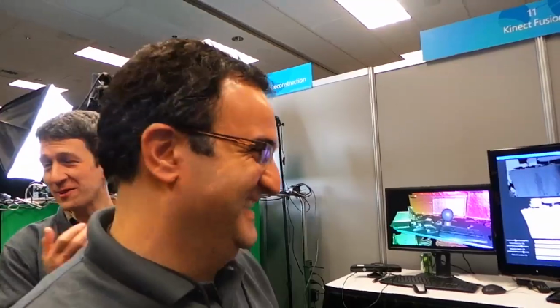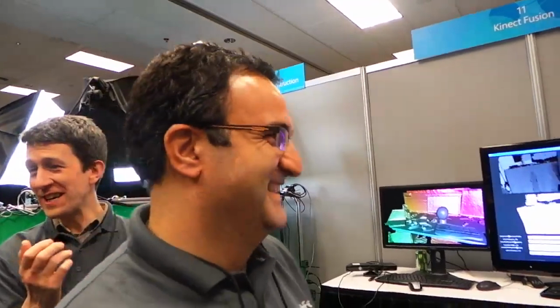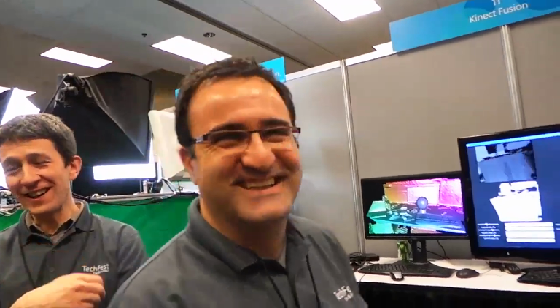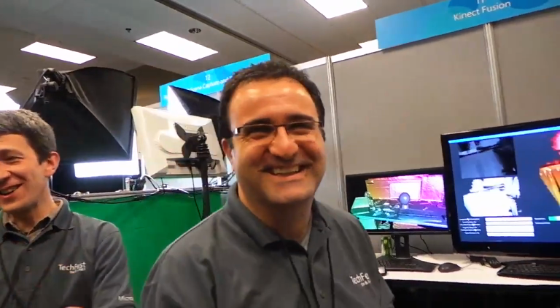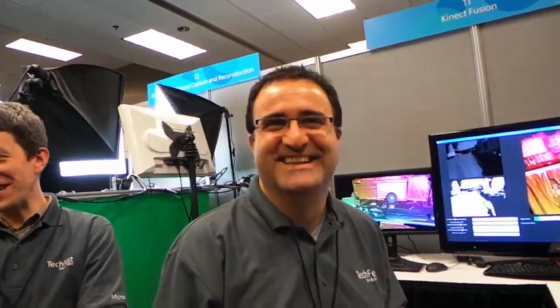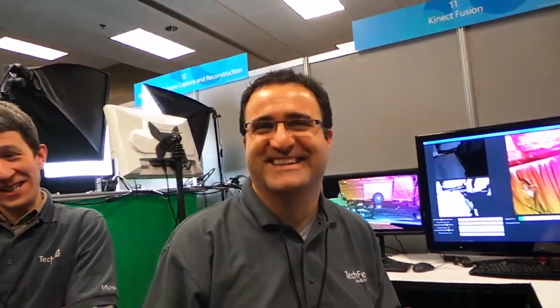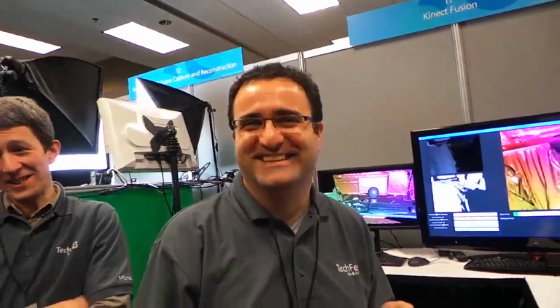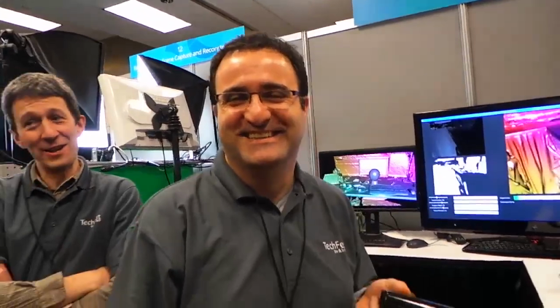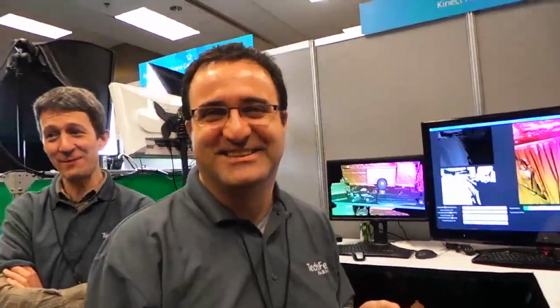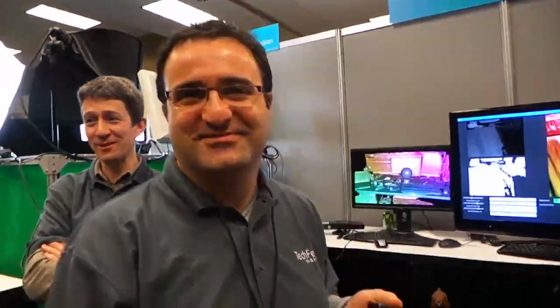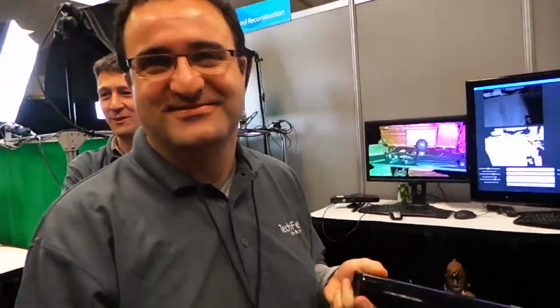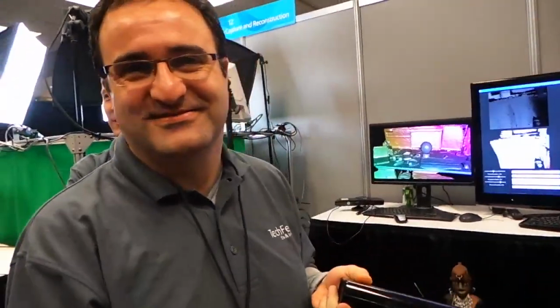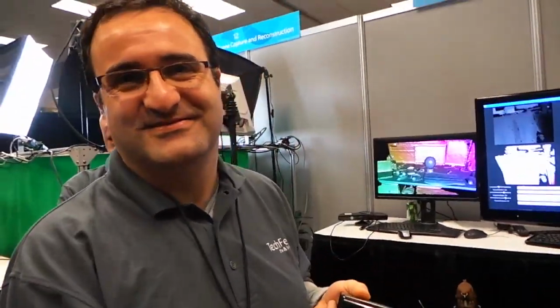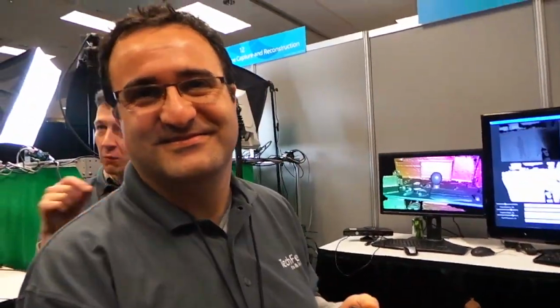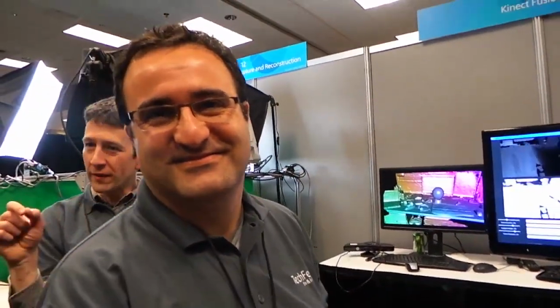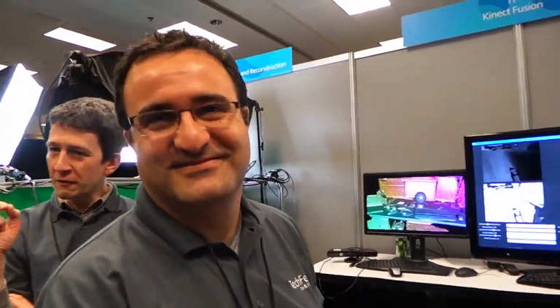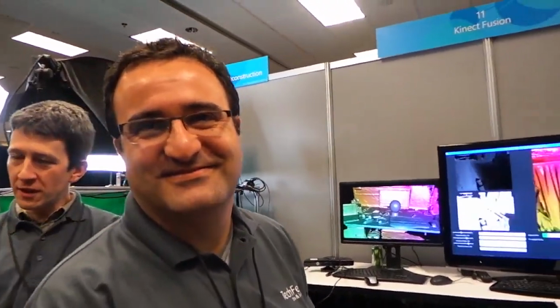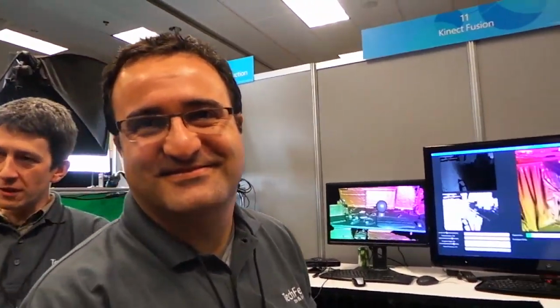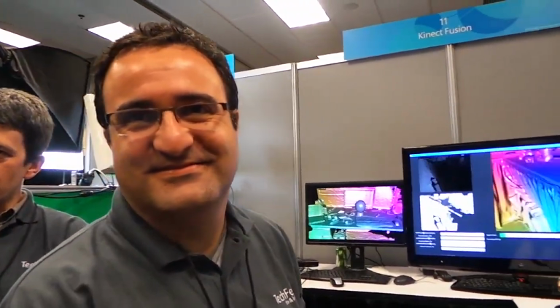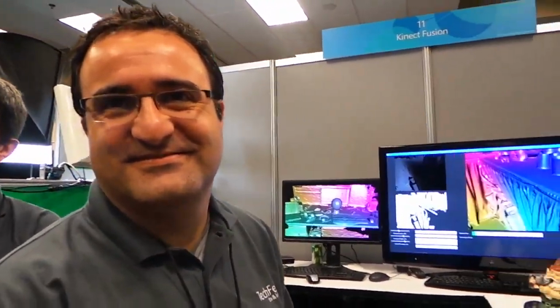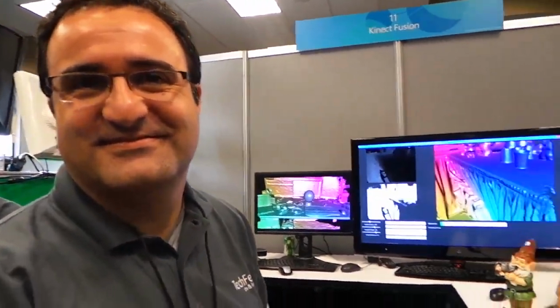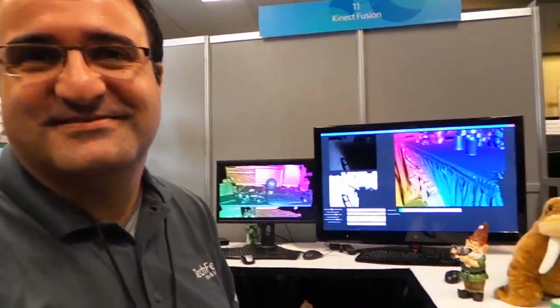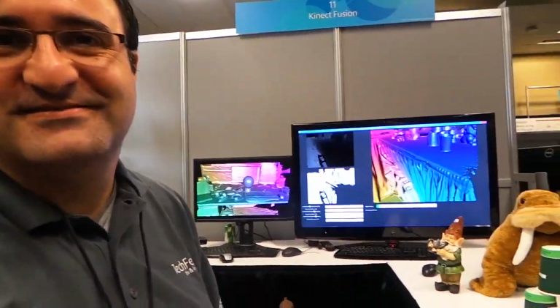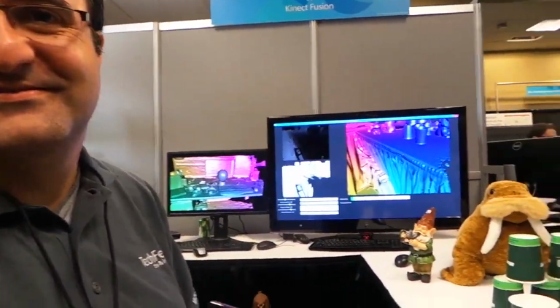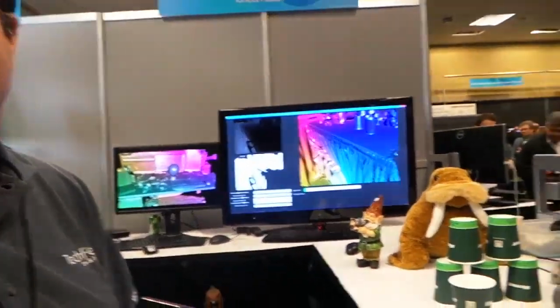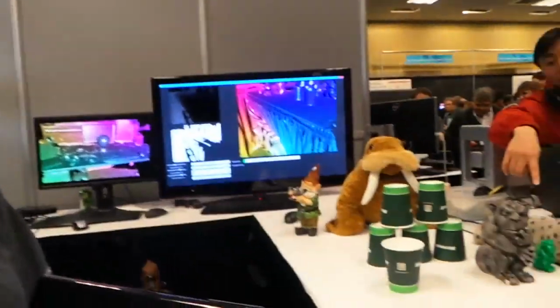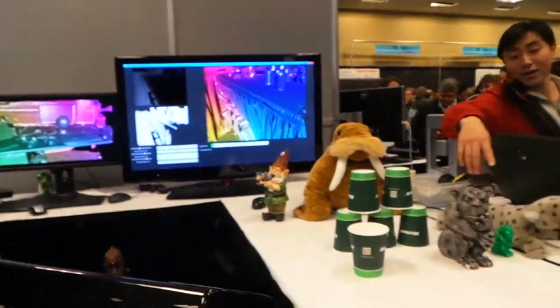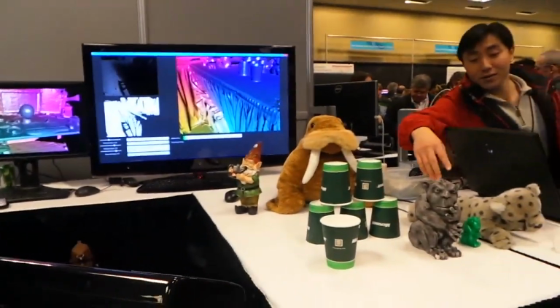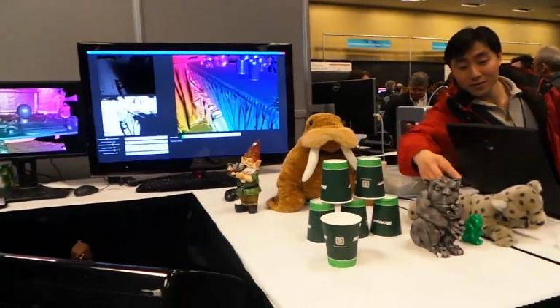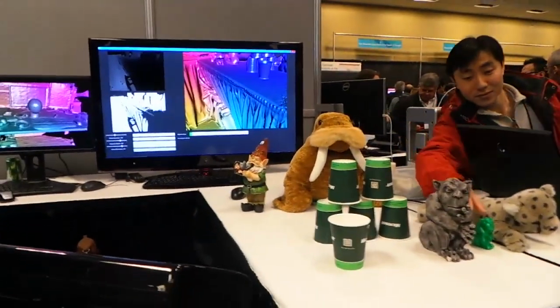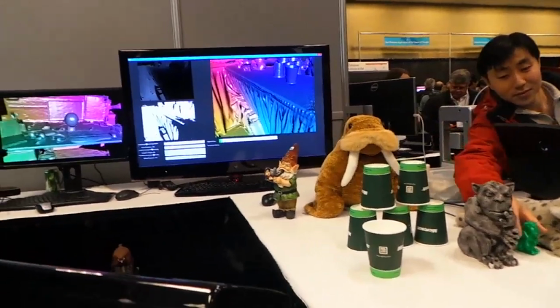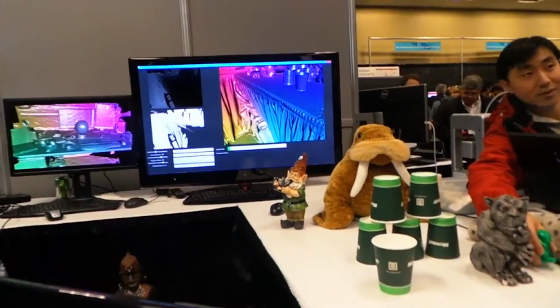I'm Ina Freed with AllThingsD. I'm here with Shoram Azadi from Microsoft Research Cambridge with a project called Connect Fusion. What do we have here?